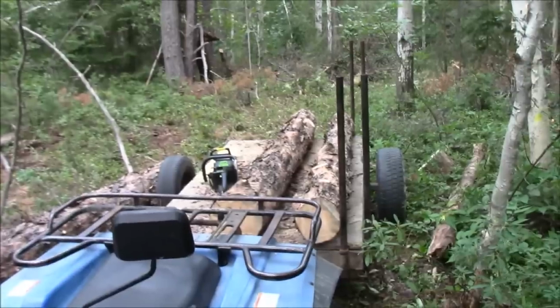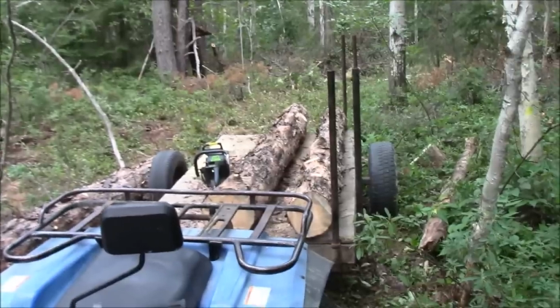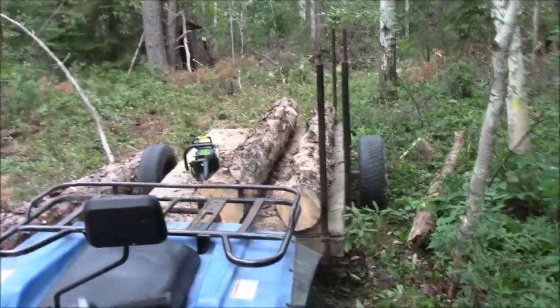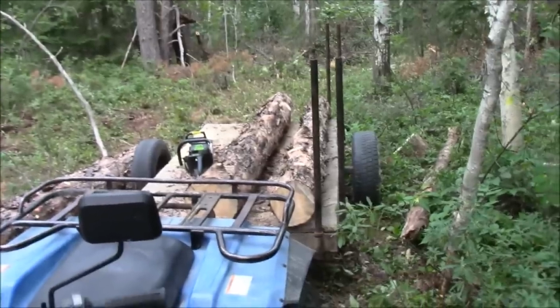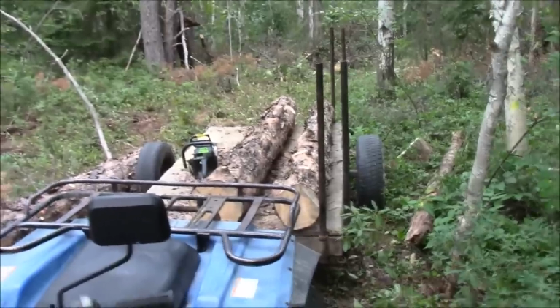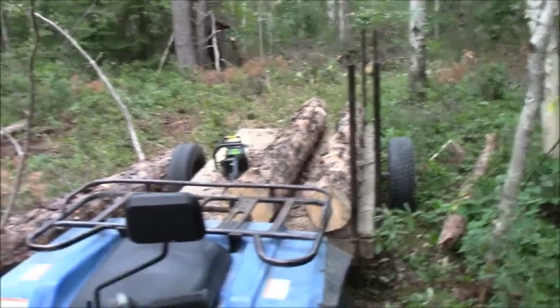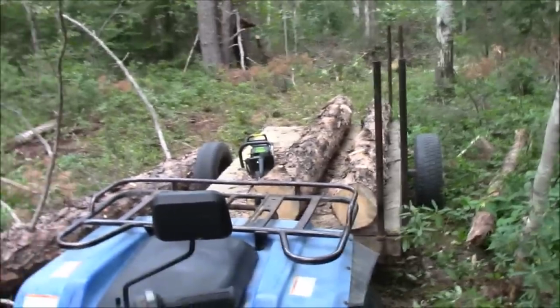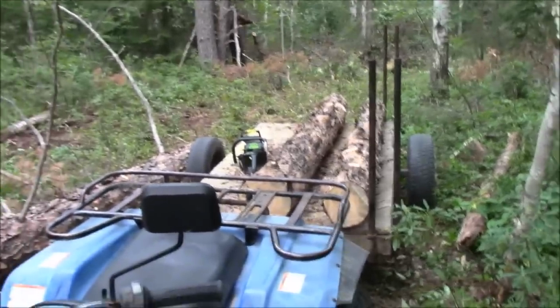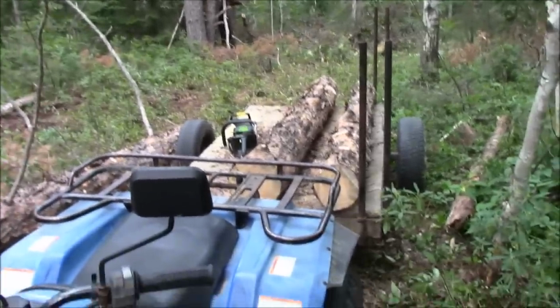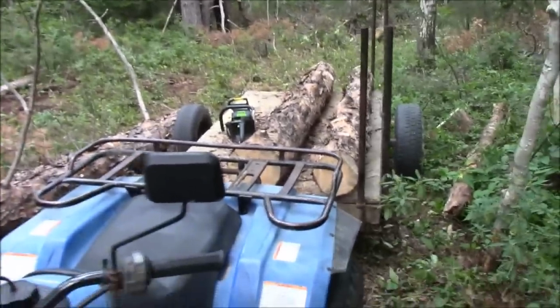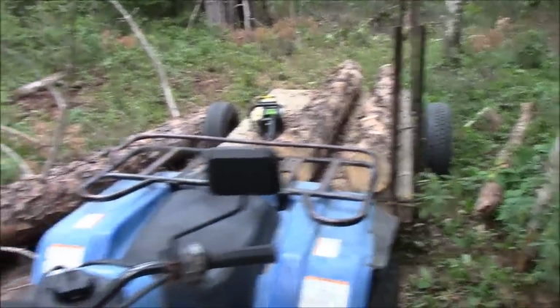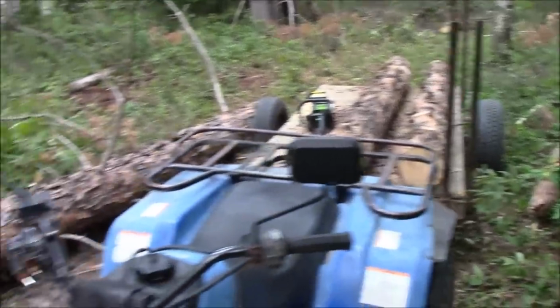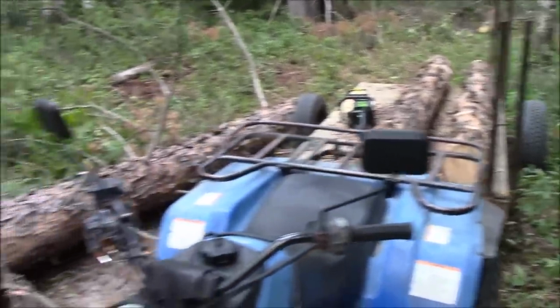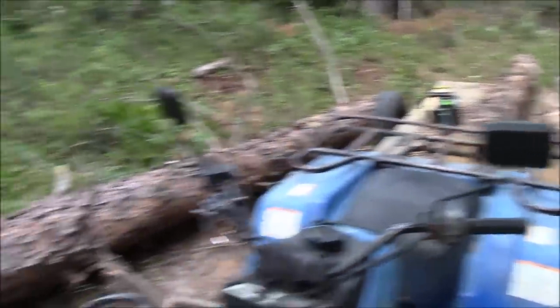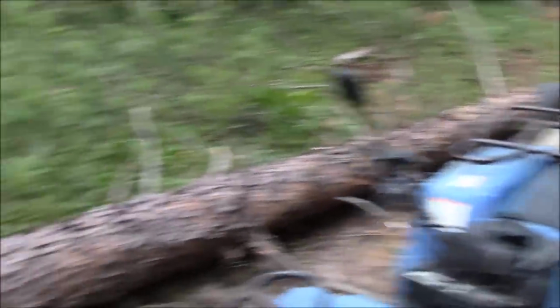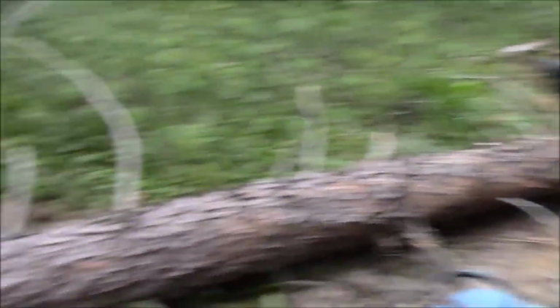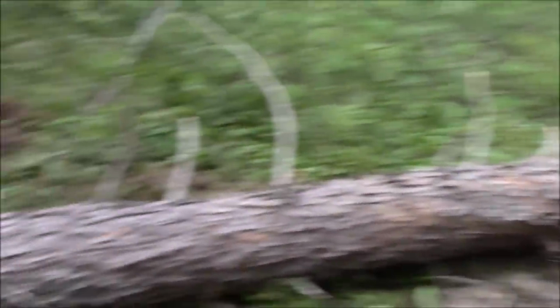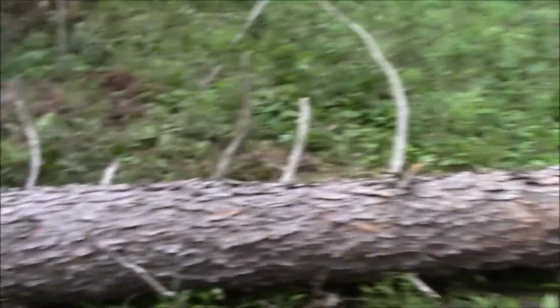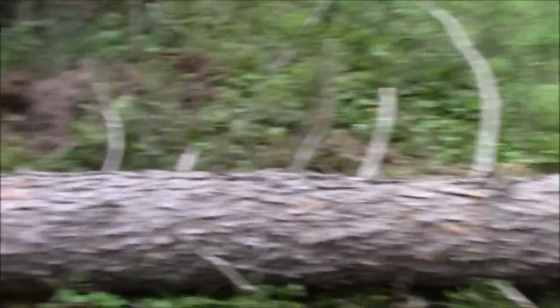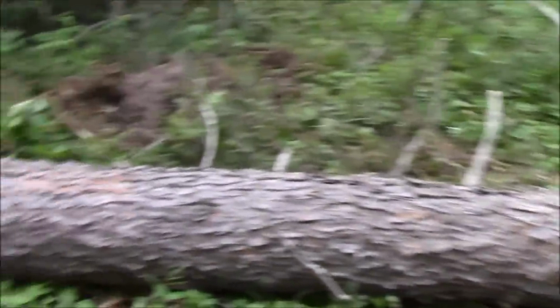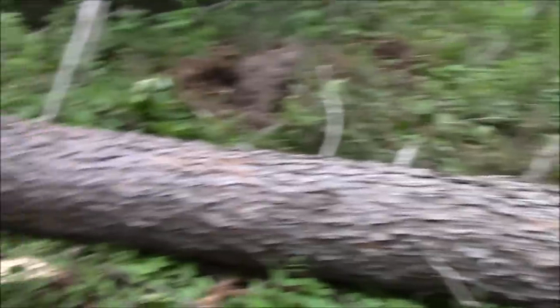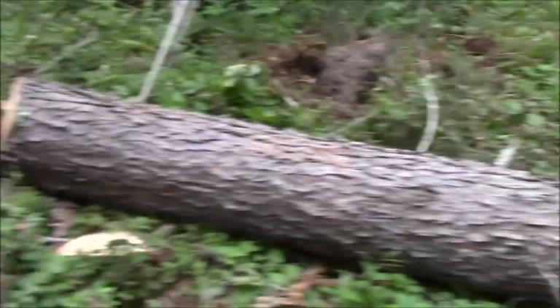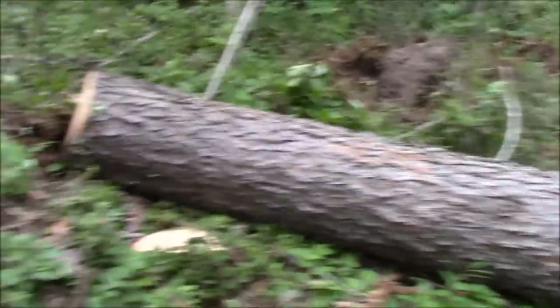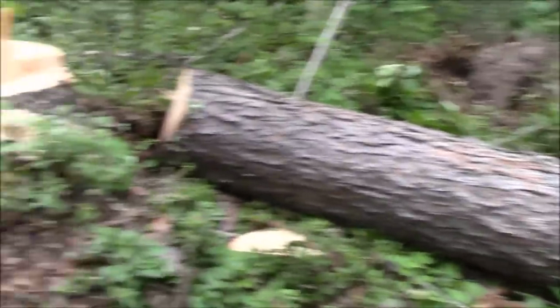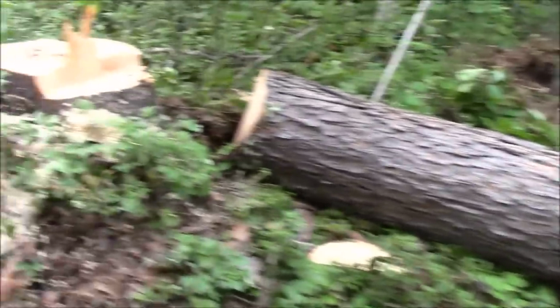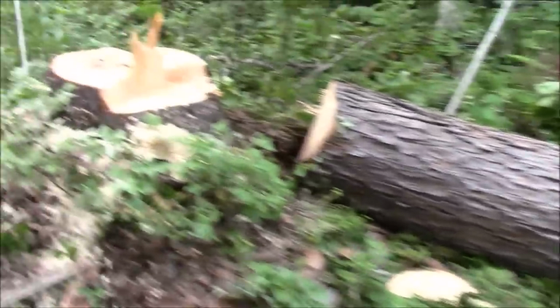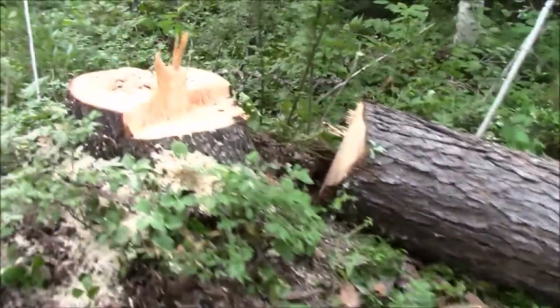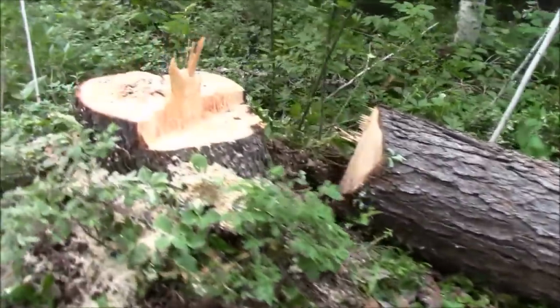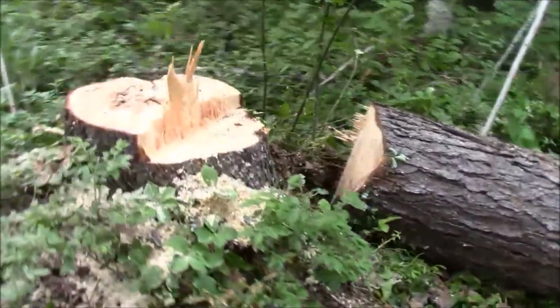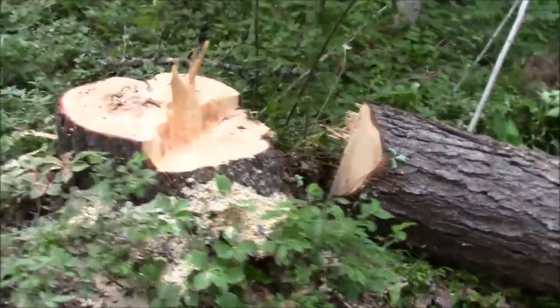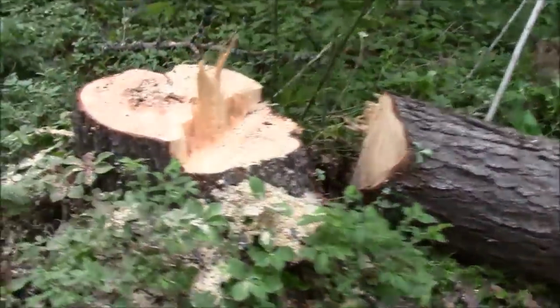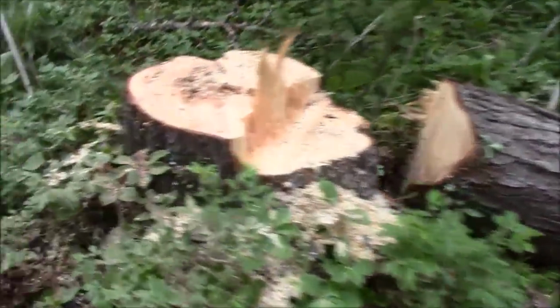All right folks, we're back in our little woodlot here. We dropped this one the other night and cut a 16-foot long piece on here.